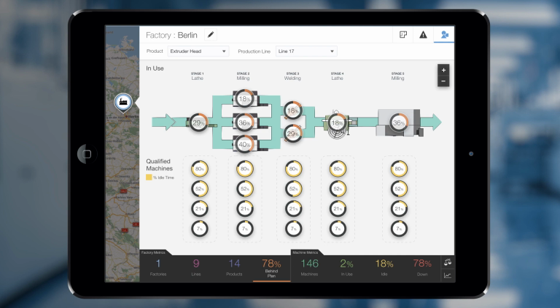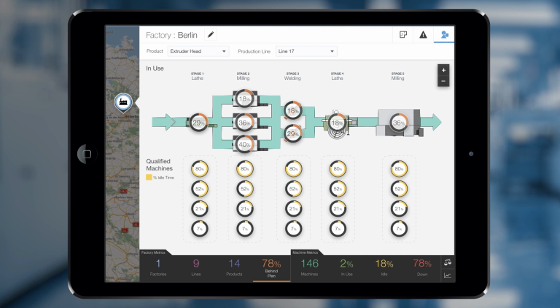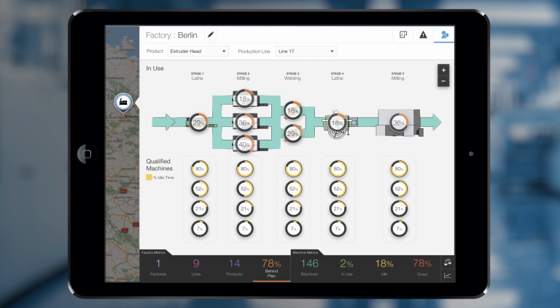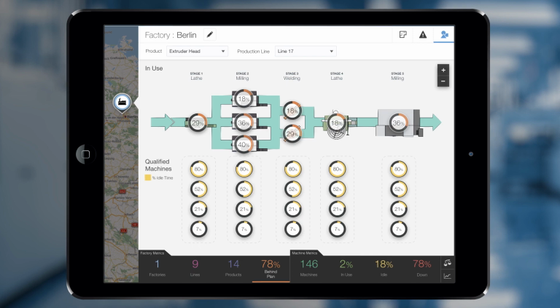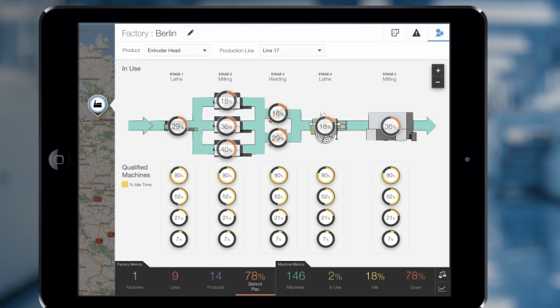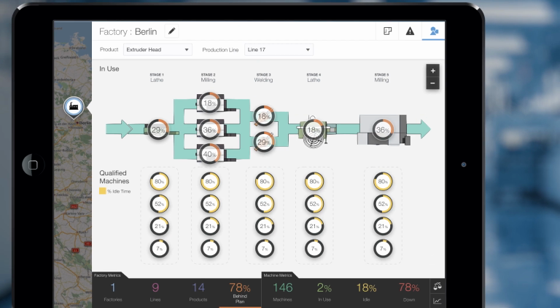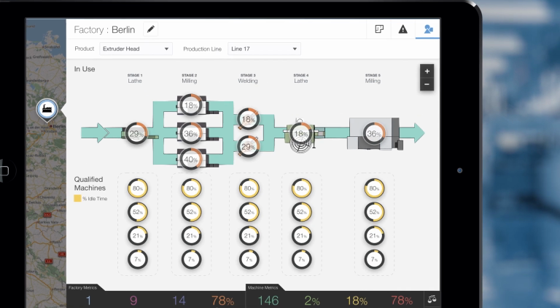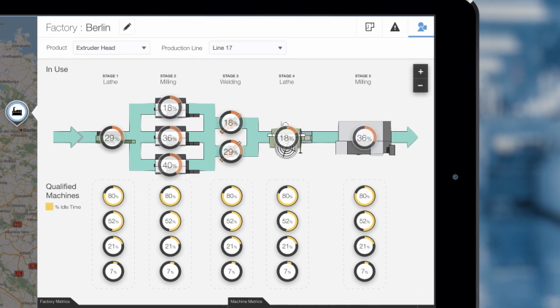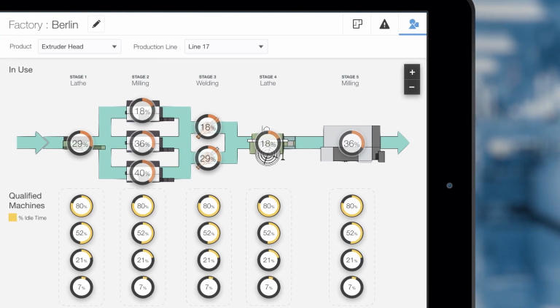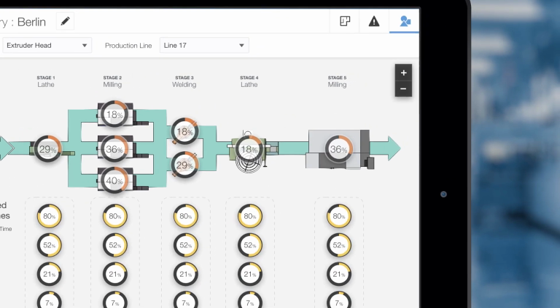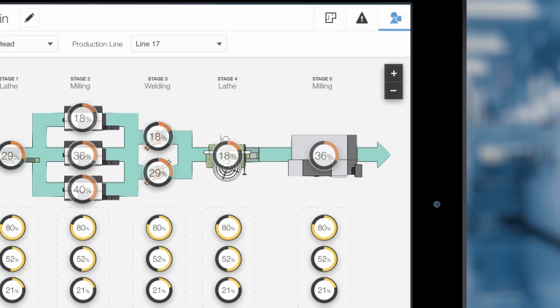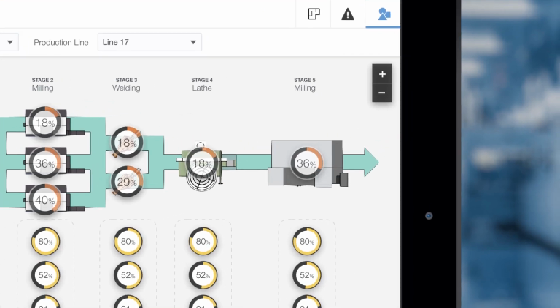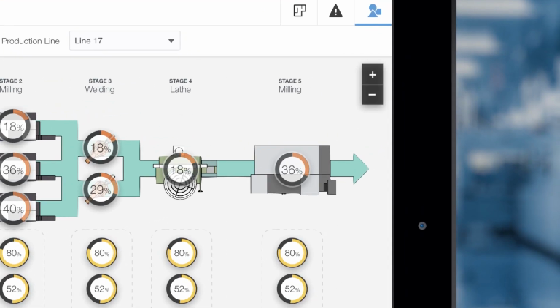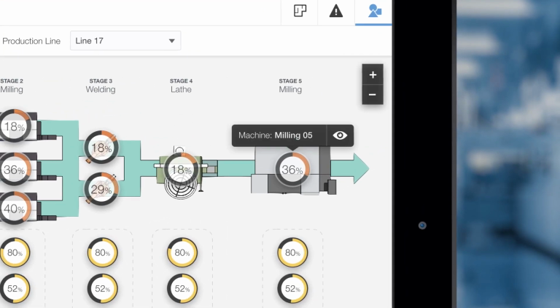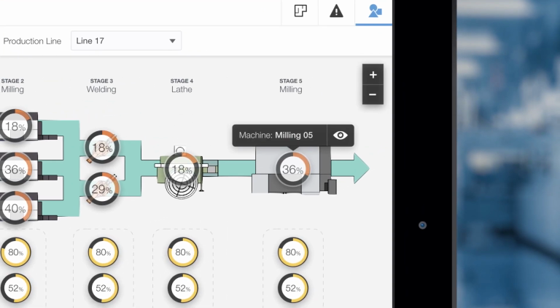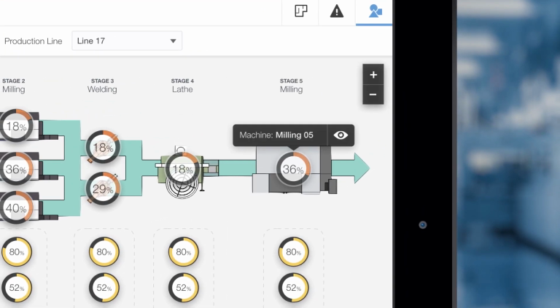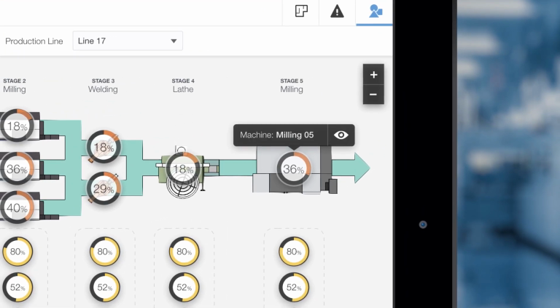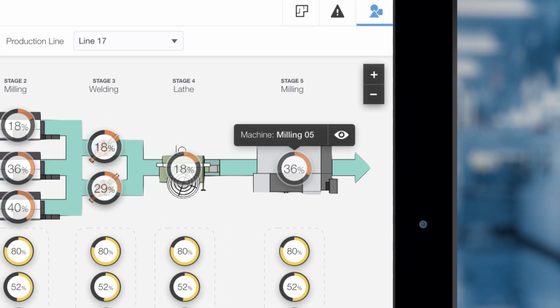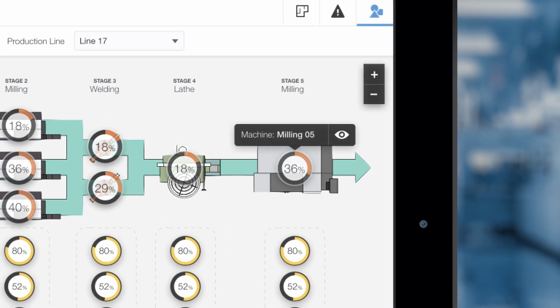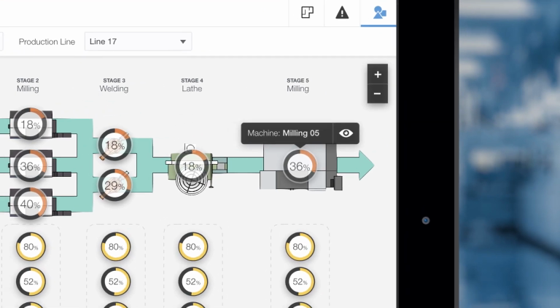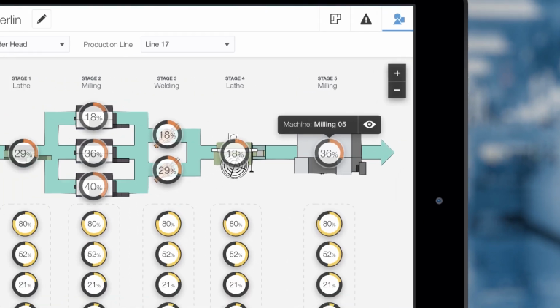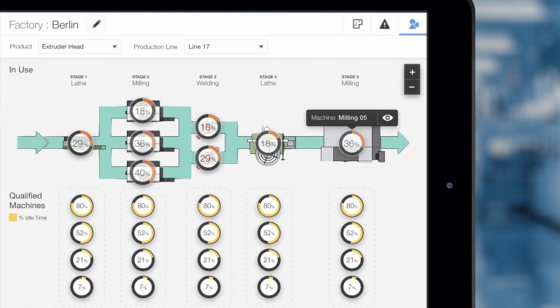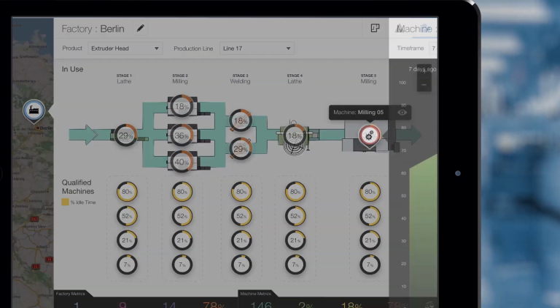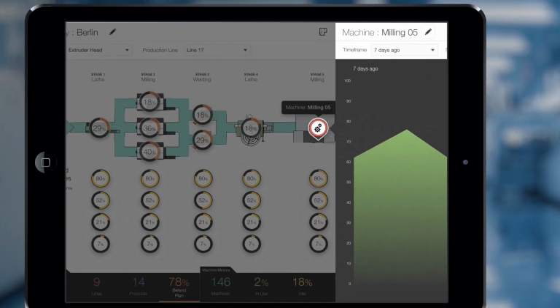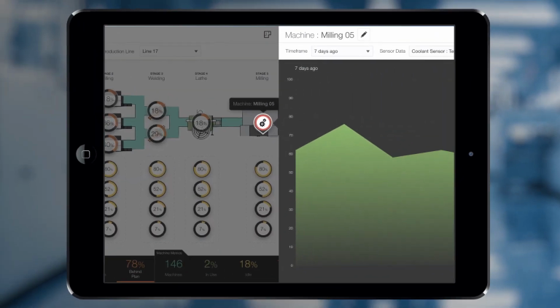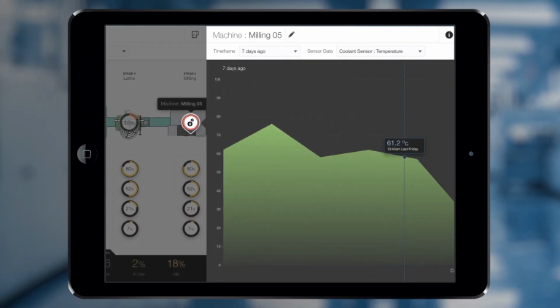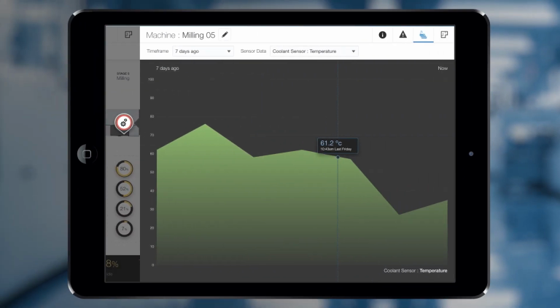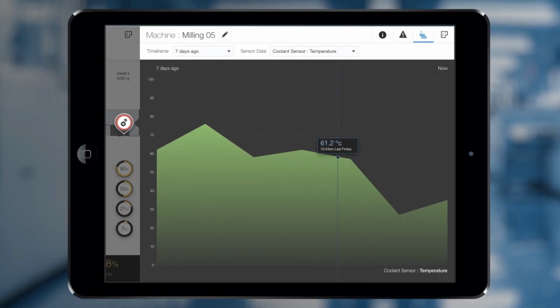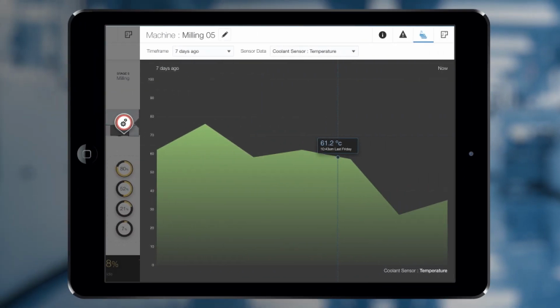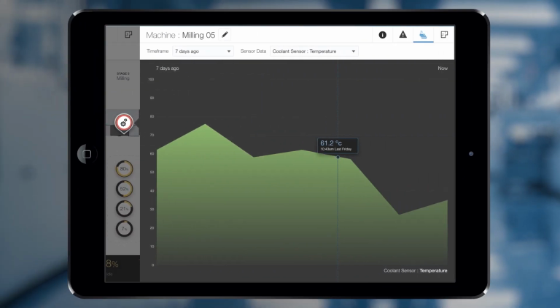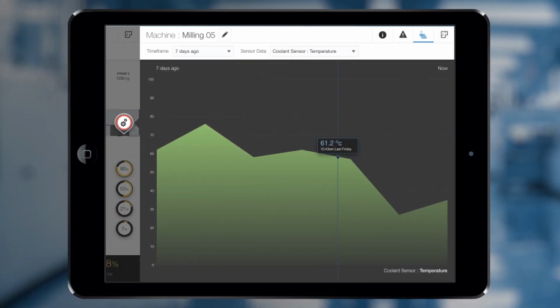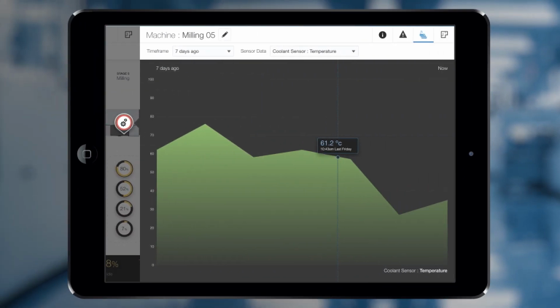In the product view, the factory manager can identify the bottleneck machine and study its health via real-time sensor data.